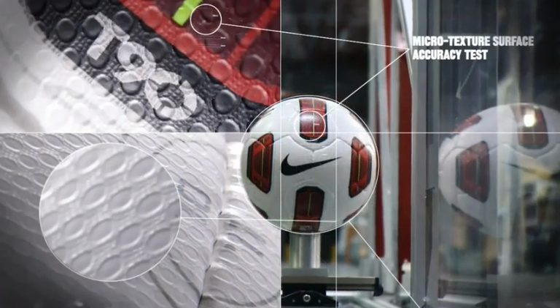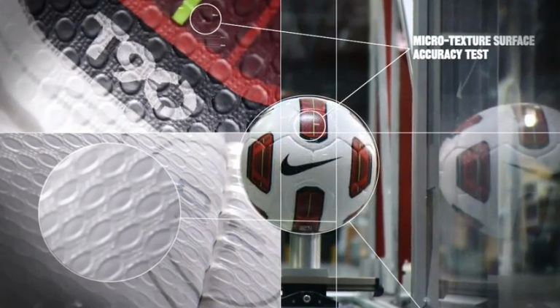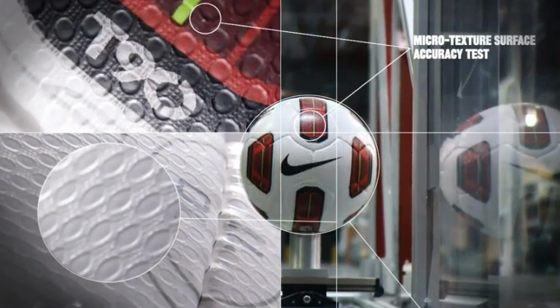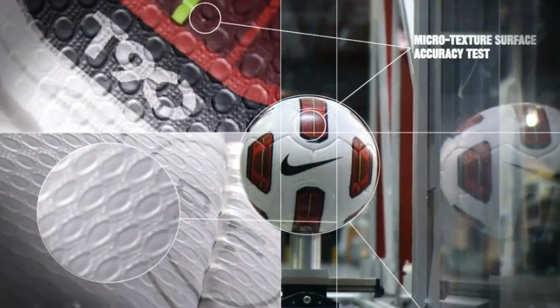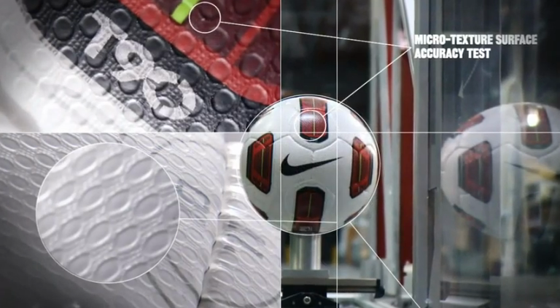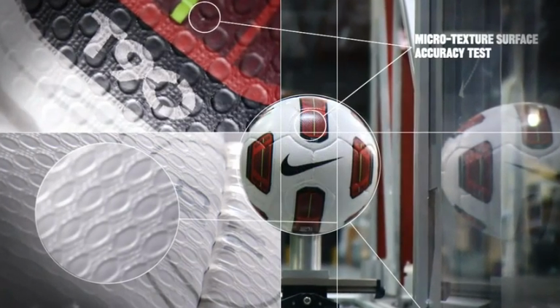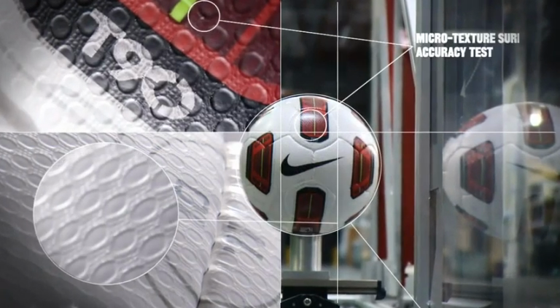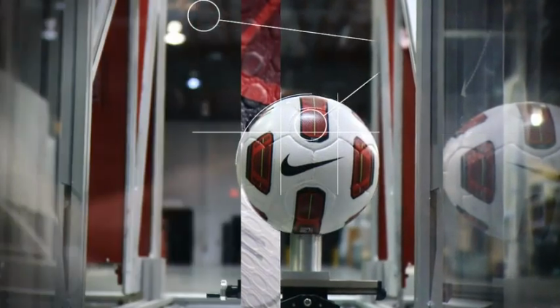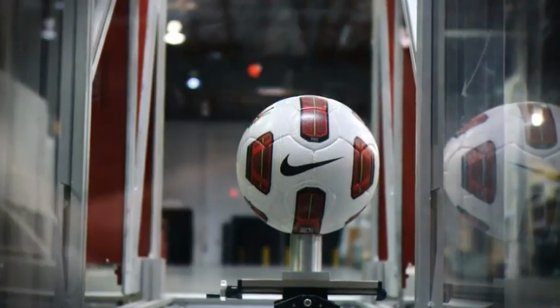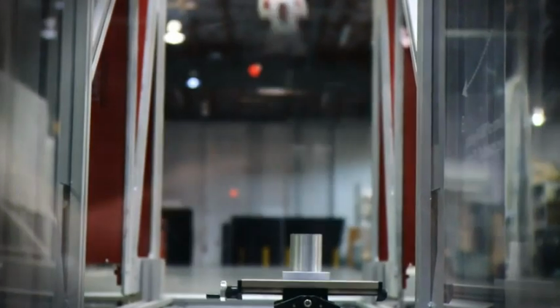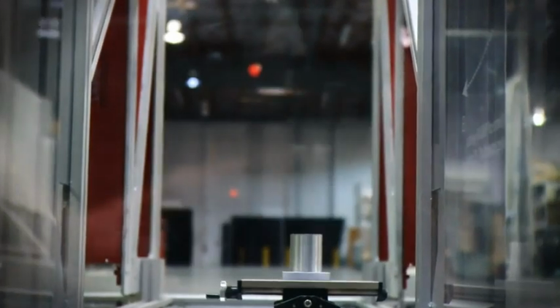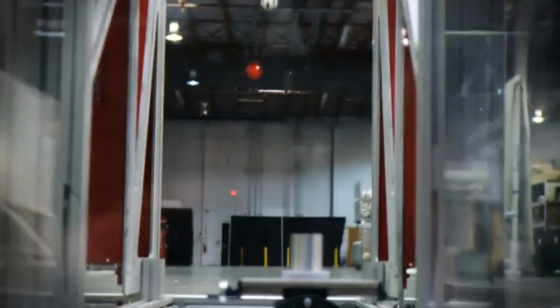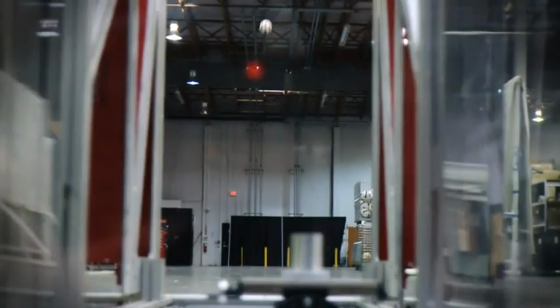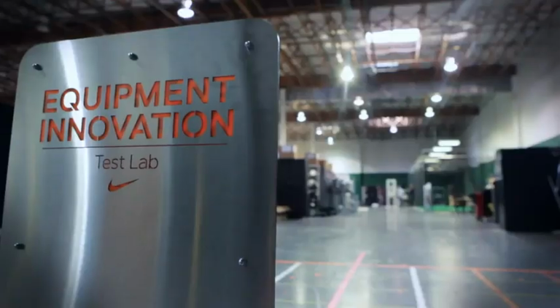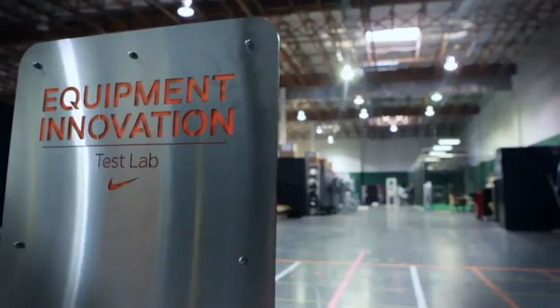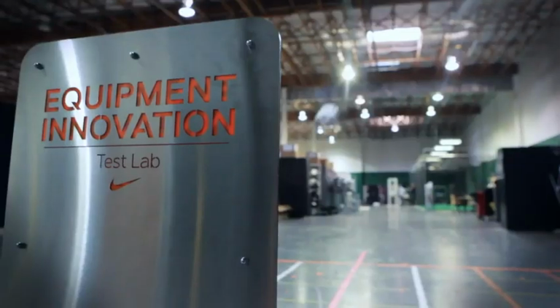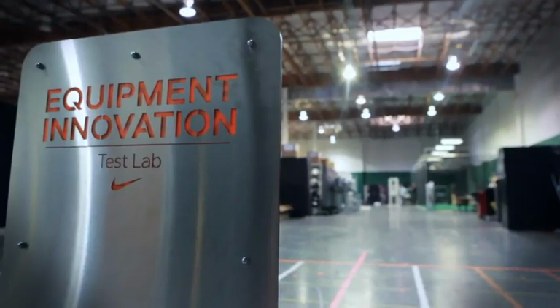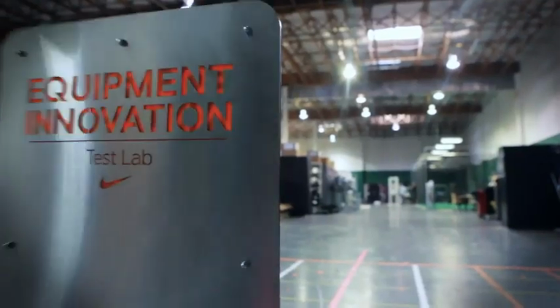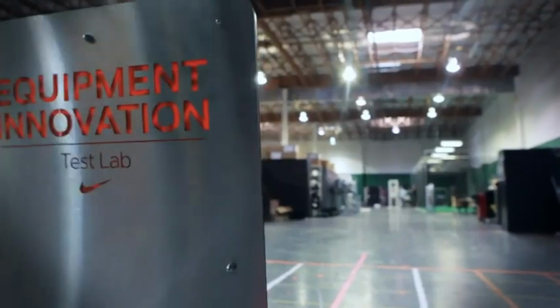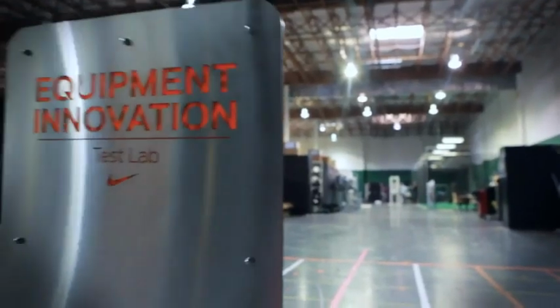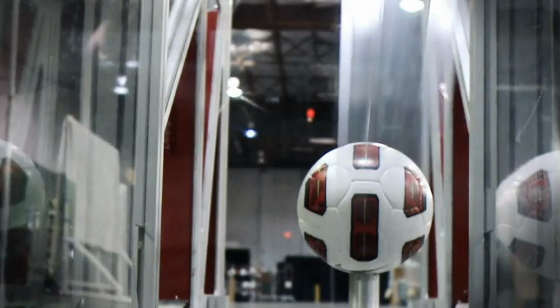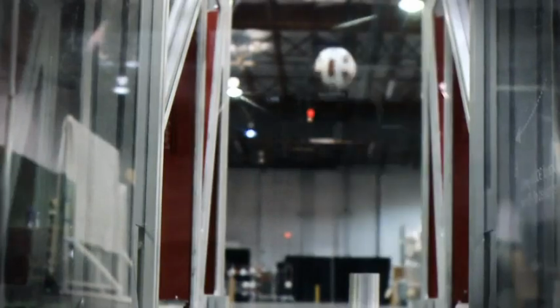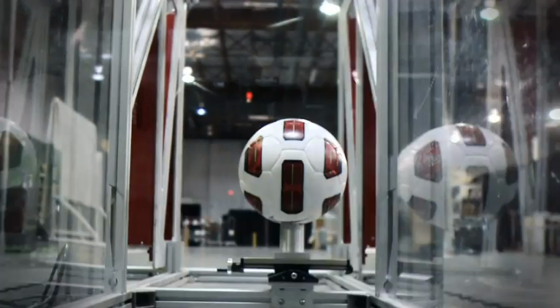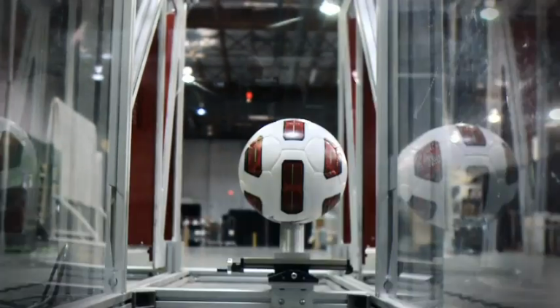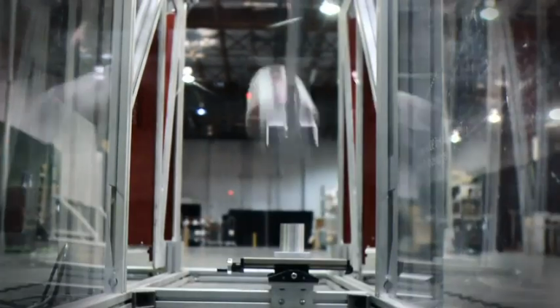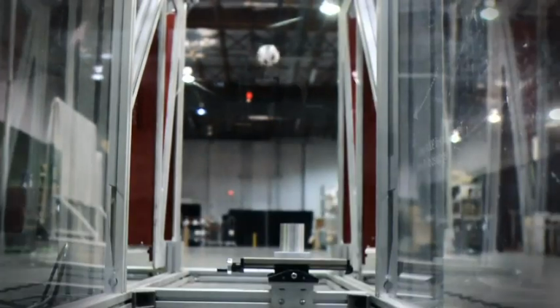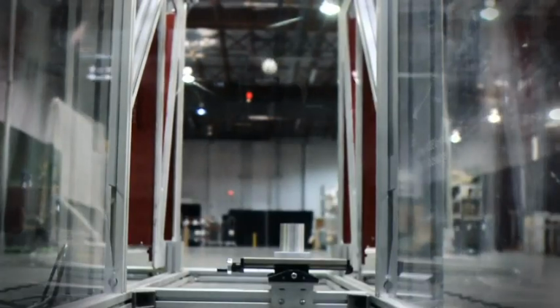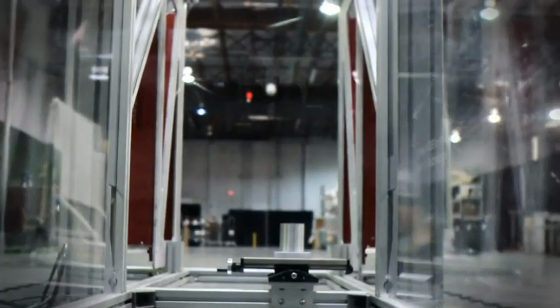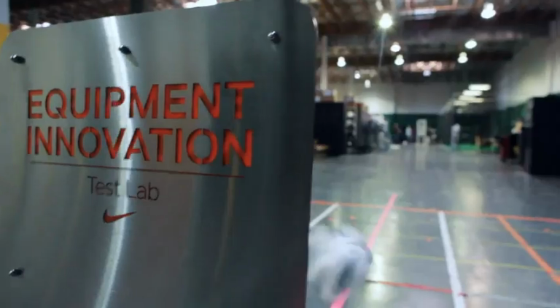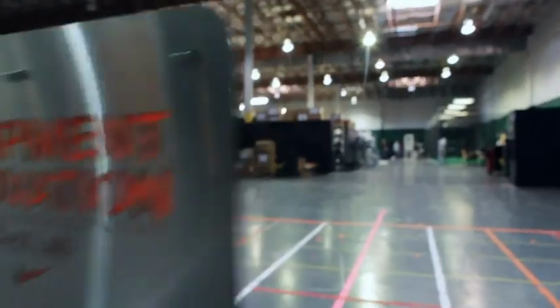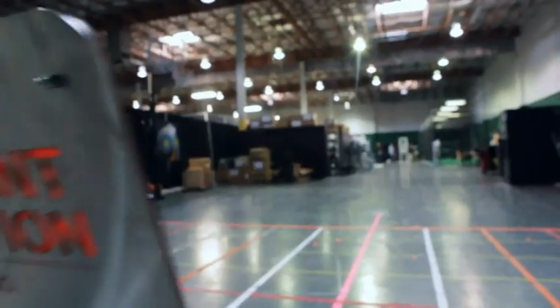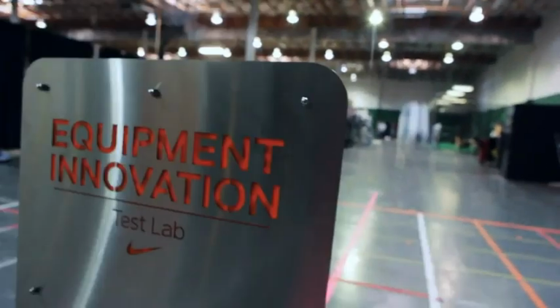We use micro-texture casing to help with accuracy — to basically help the ball fly through the air straighter and faster and more true.